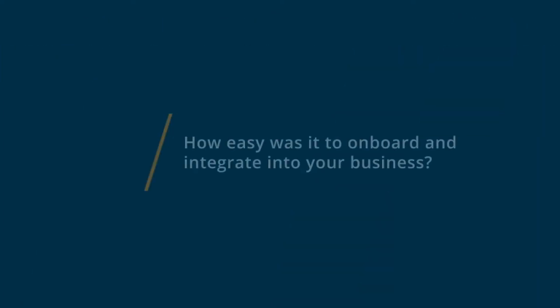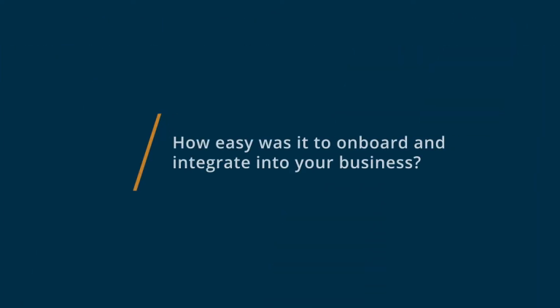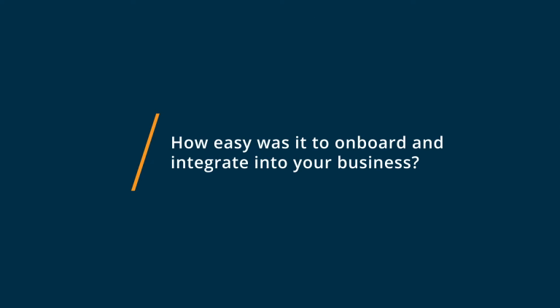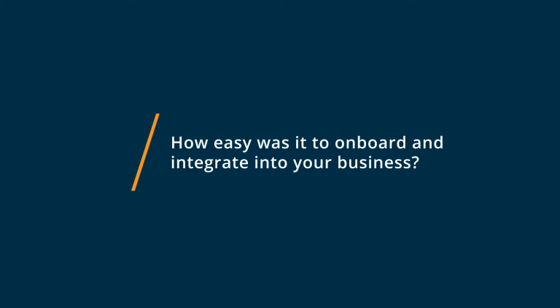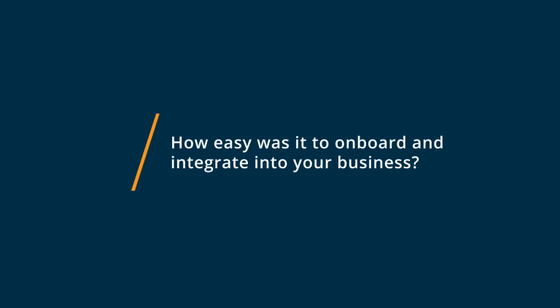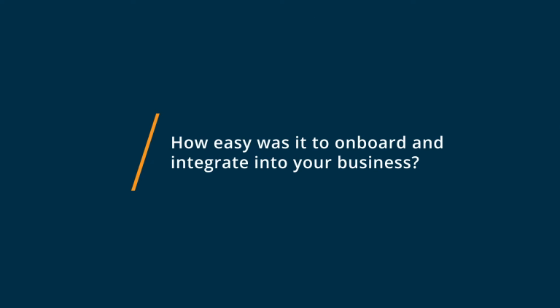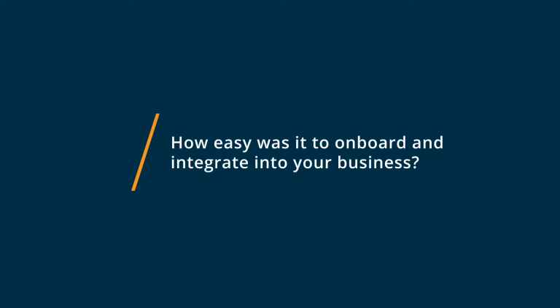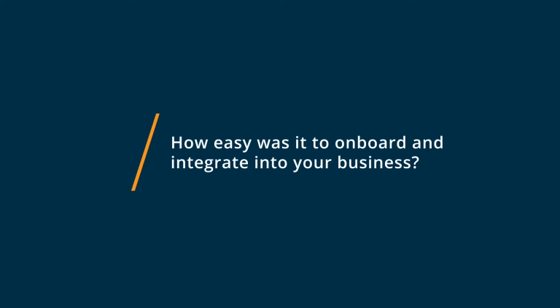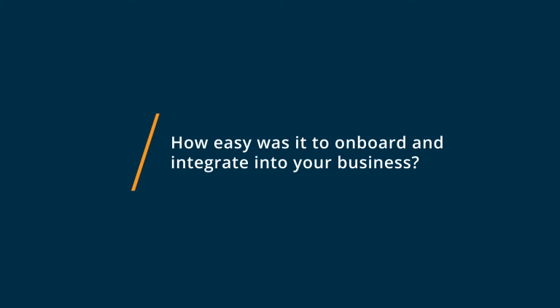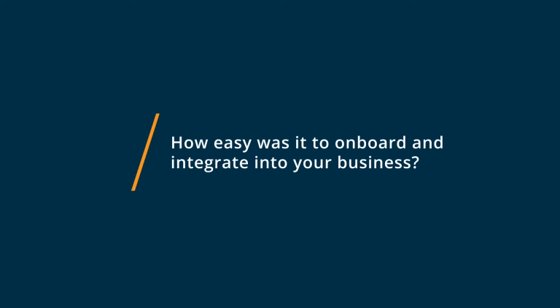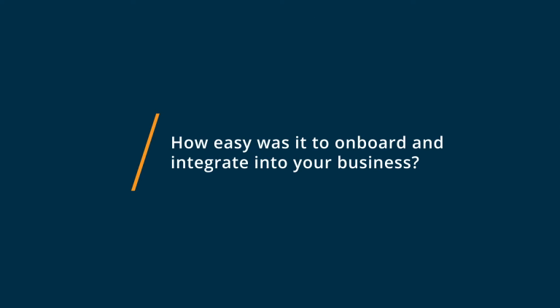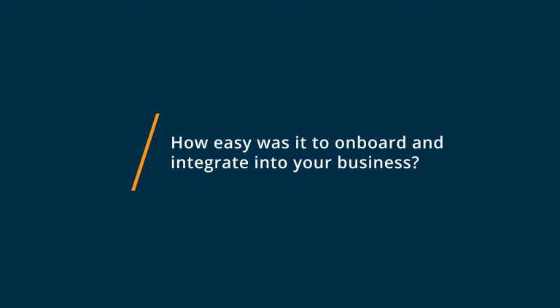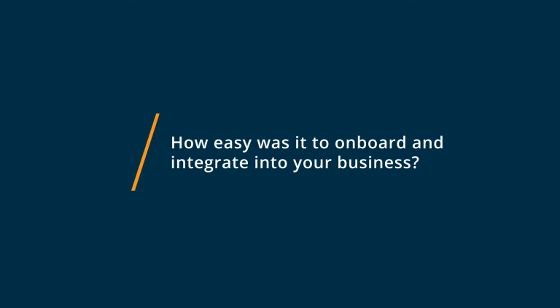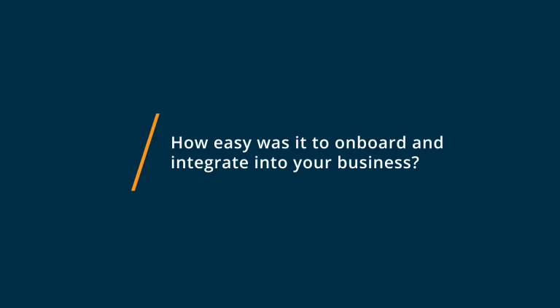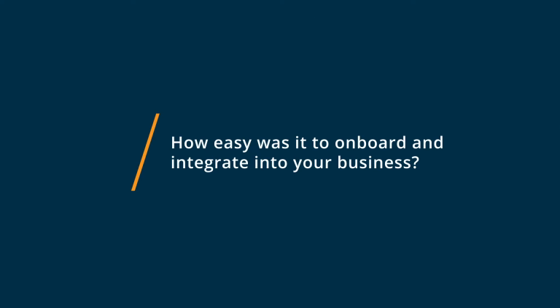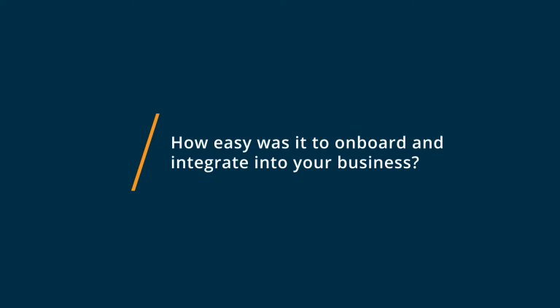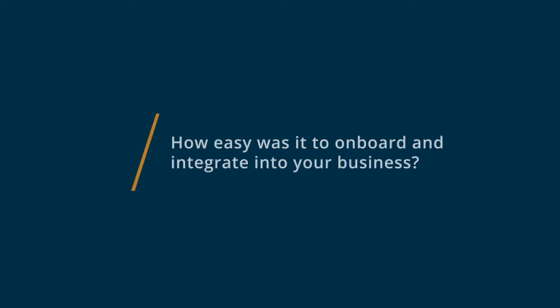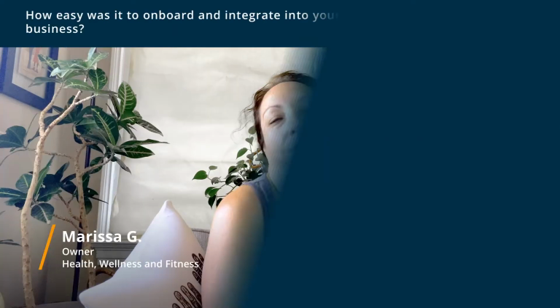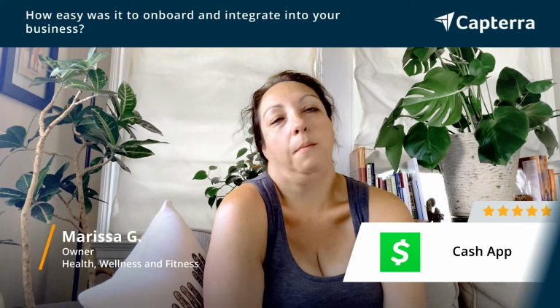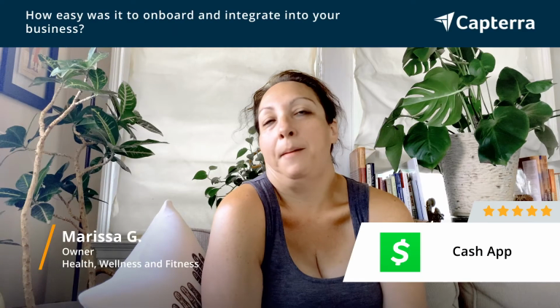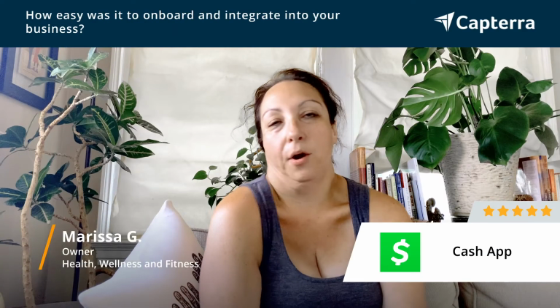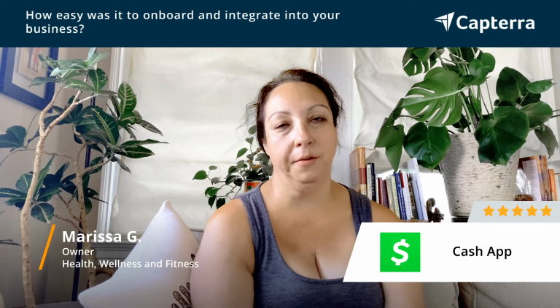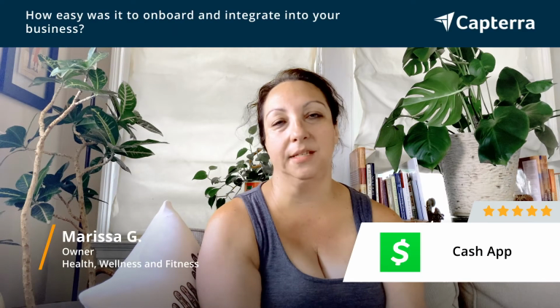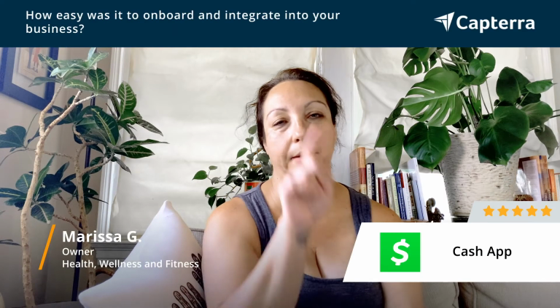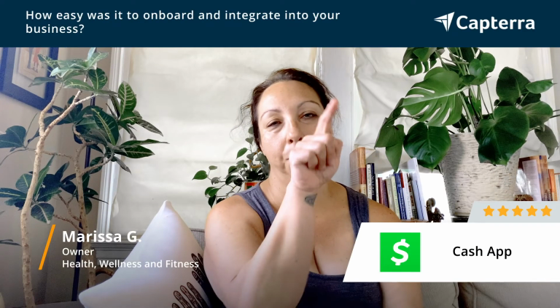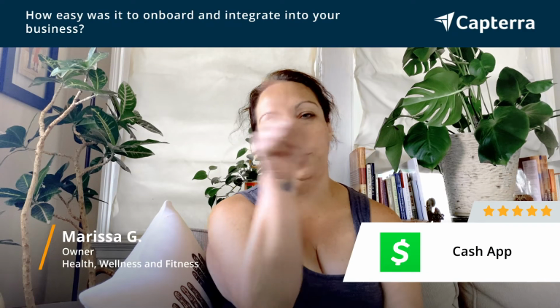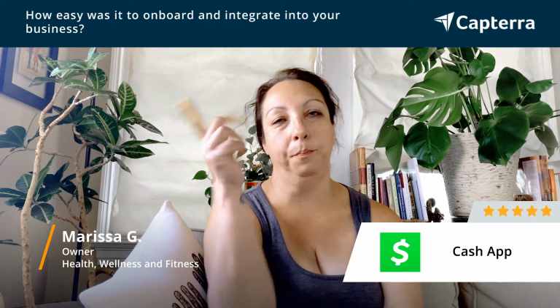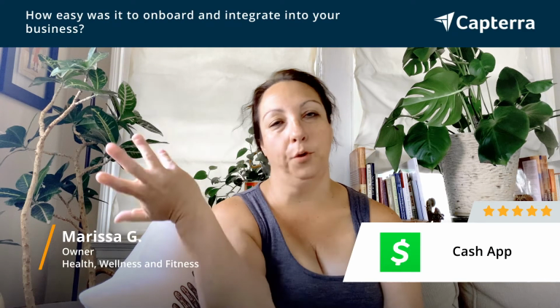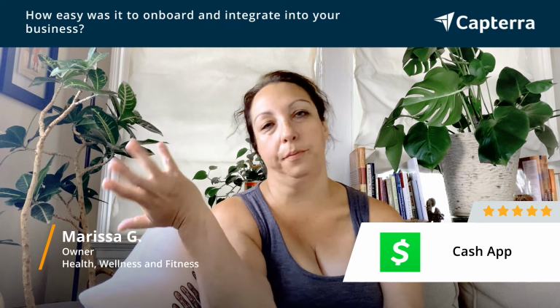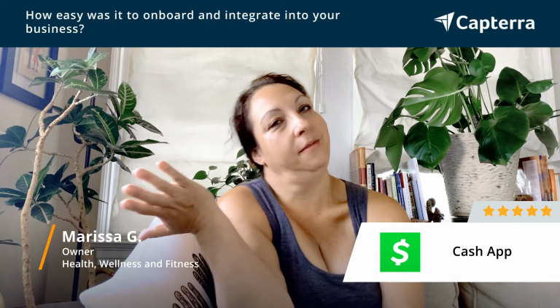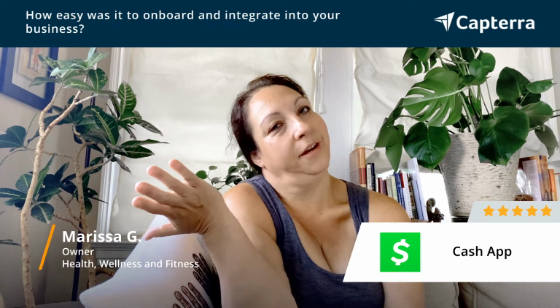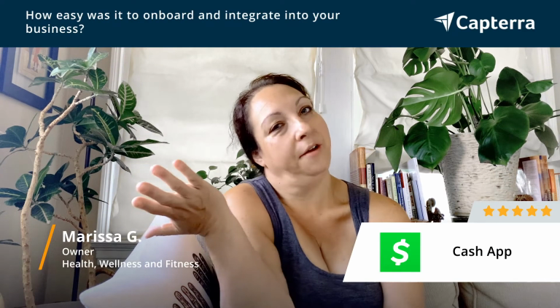It's so easy to get started with Cash App. So easy that I don't even remember — it was like boop, boop, boop and there you go.